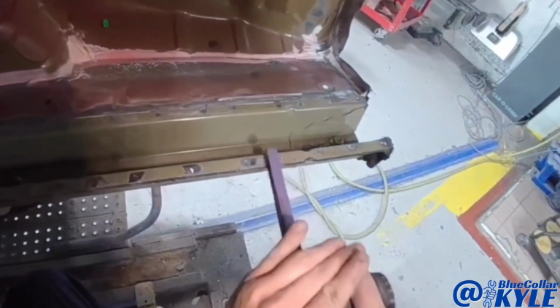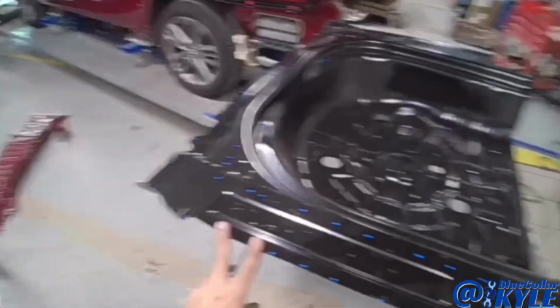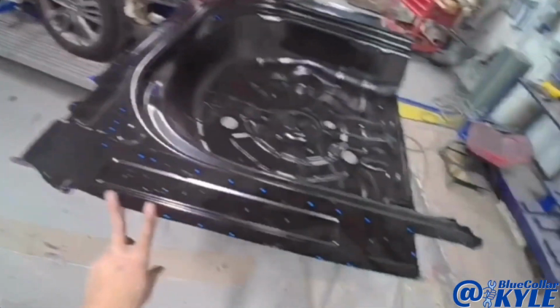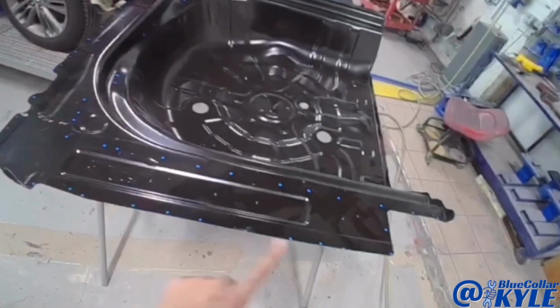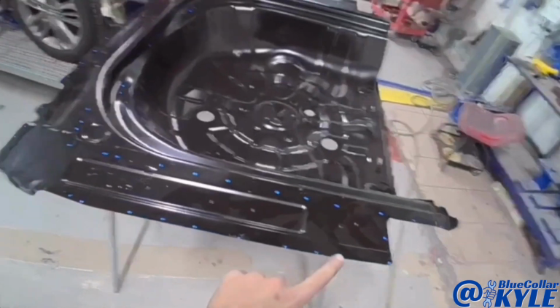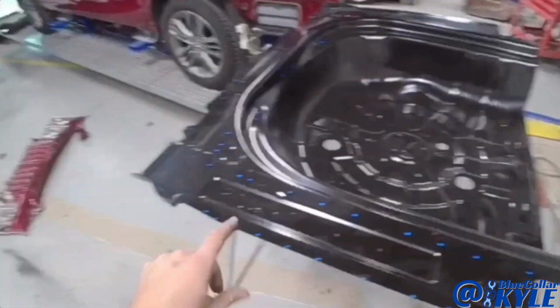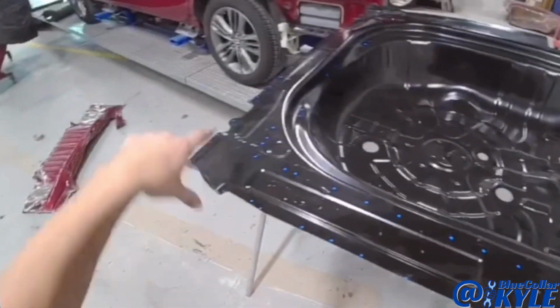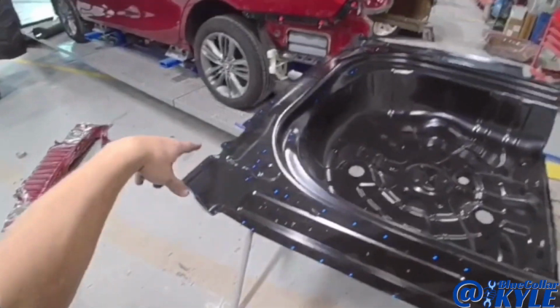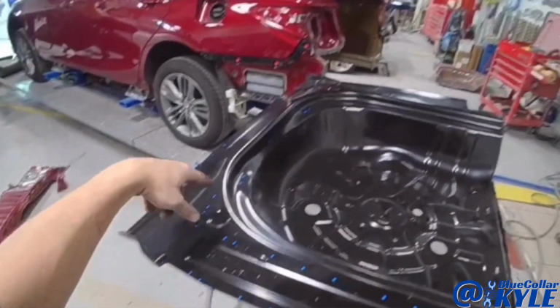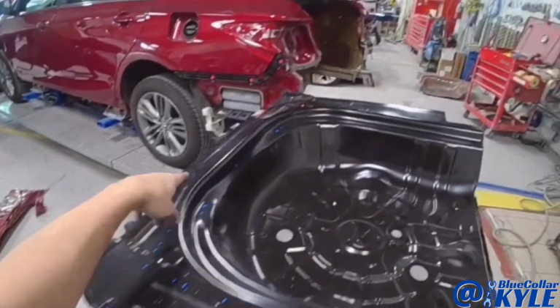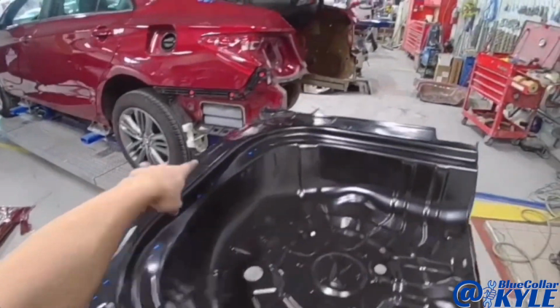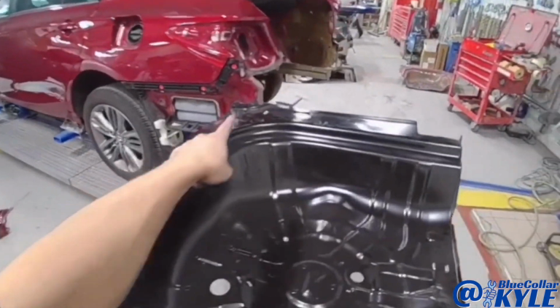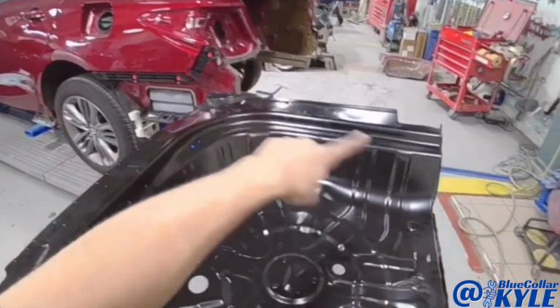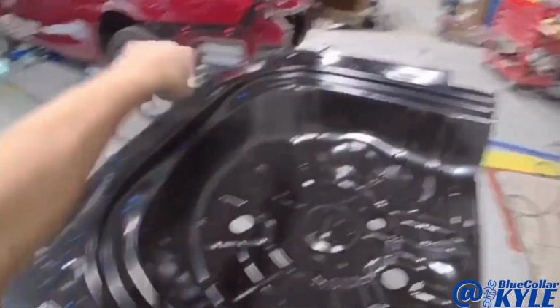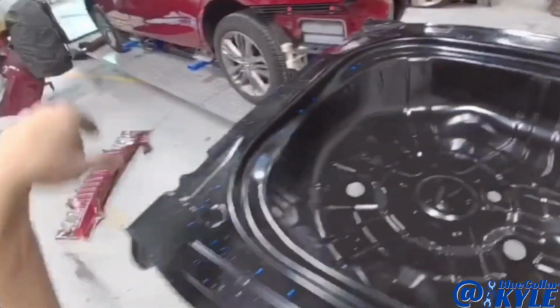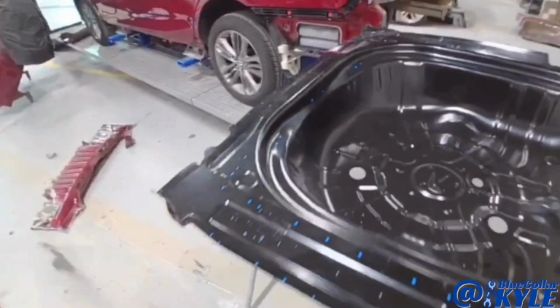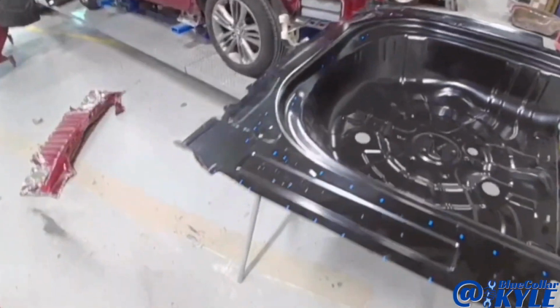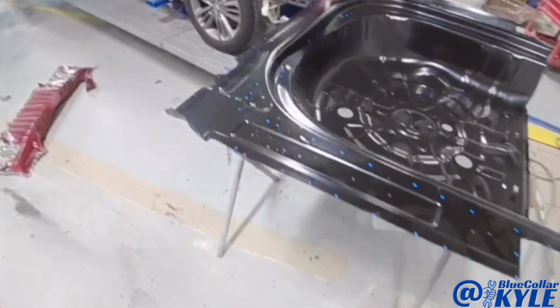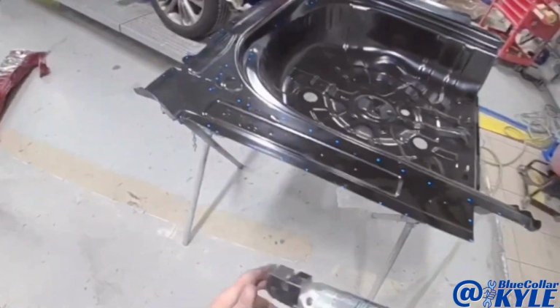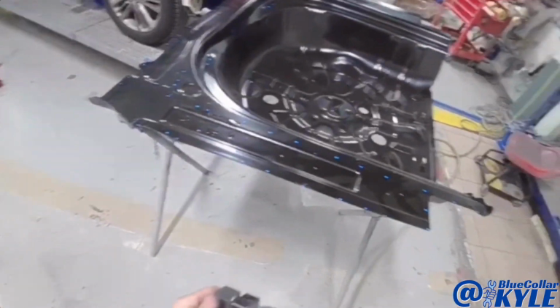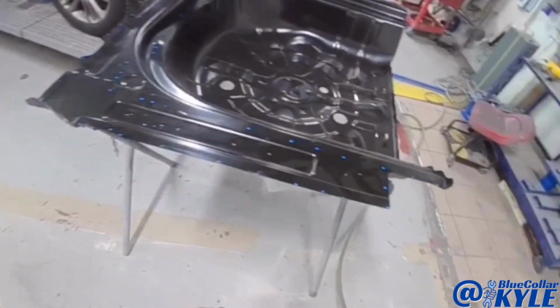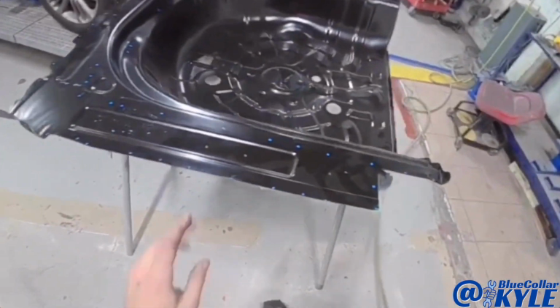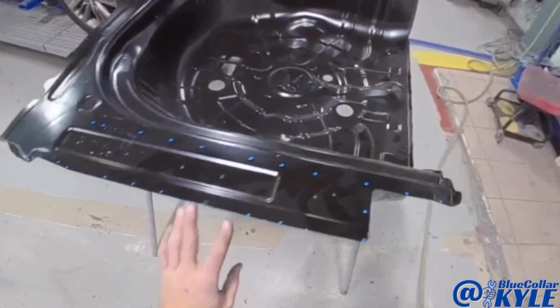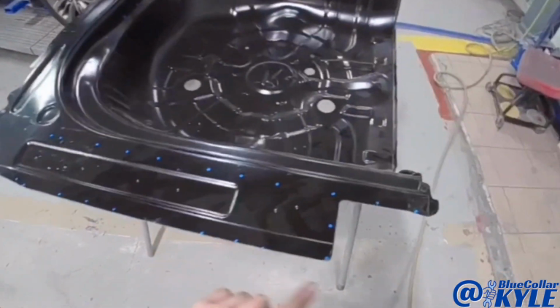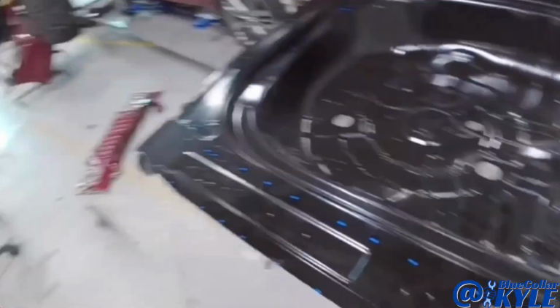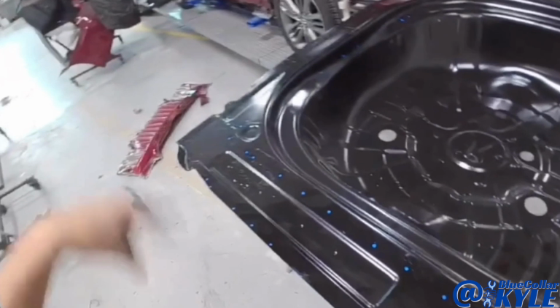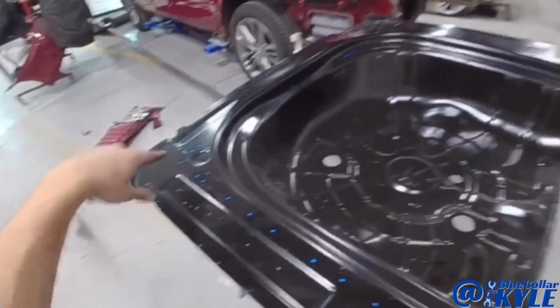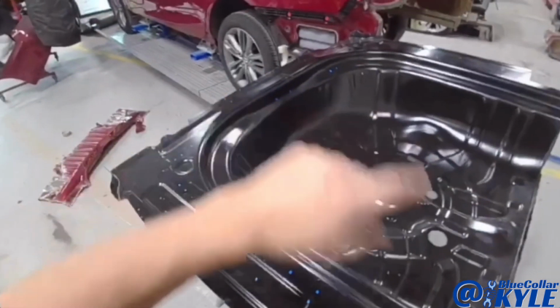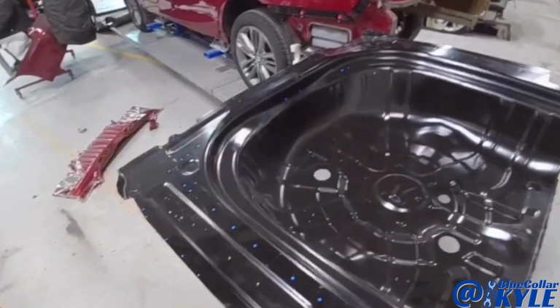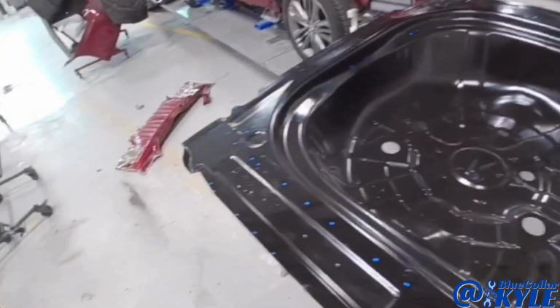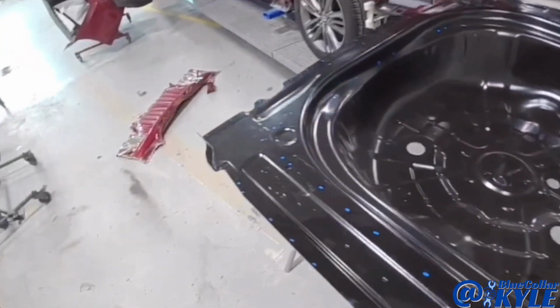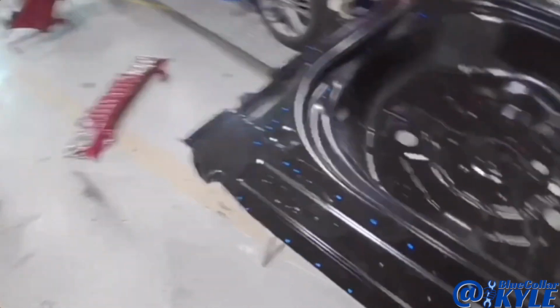I've marked all where my plug welds are going to go on this new floor pan. I'm going to go ahead and make all my holes for the welds.